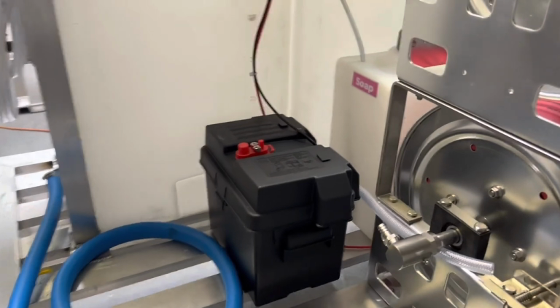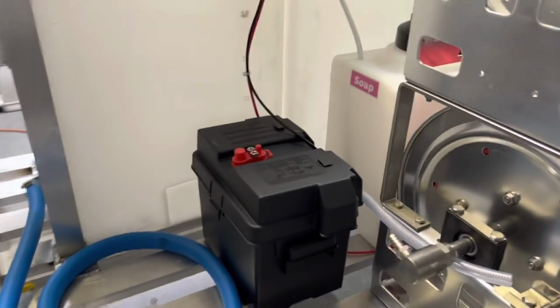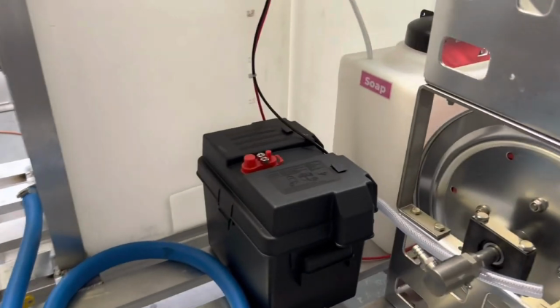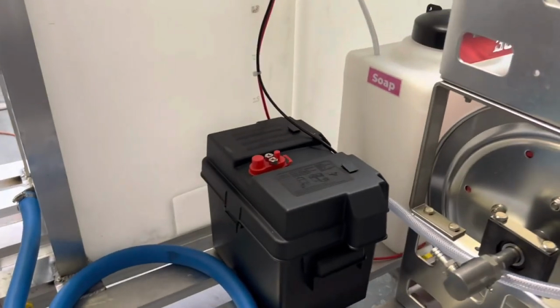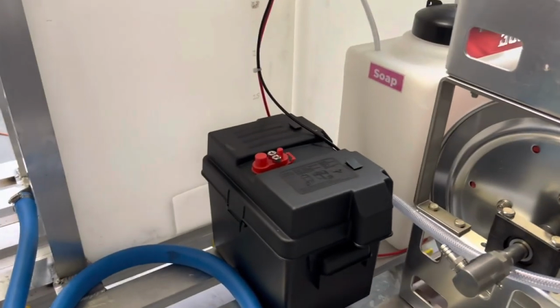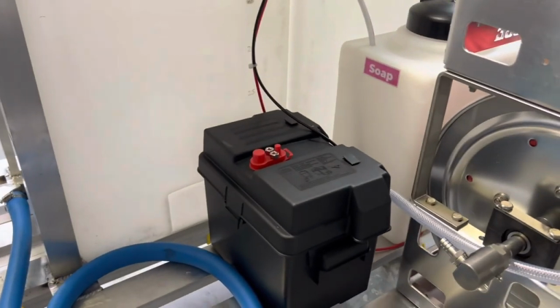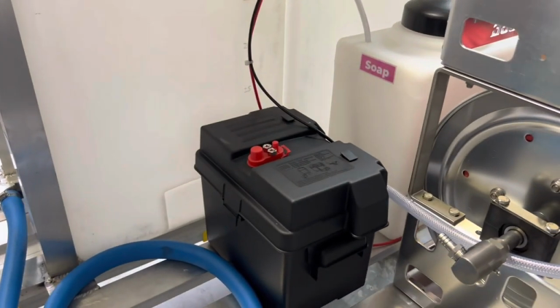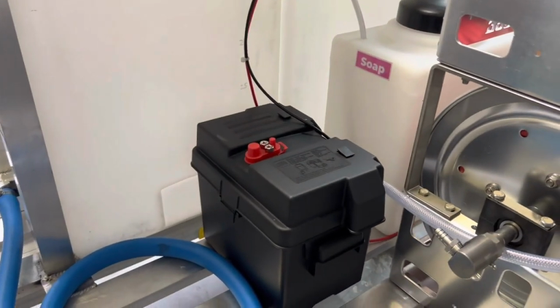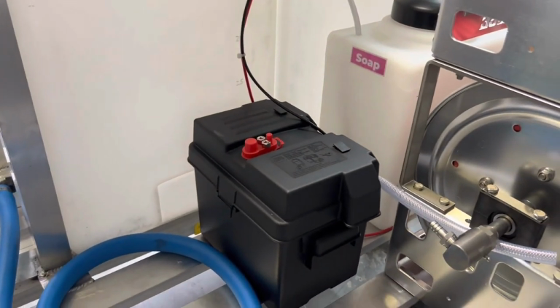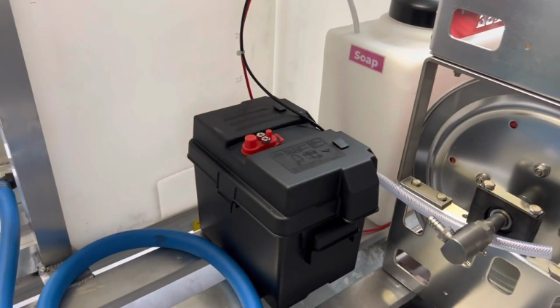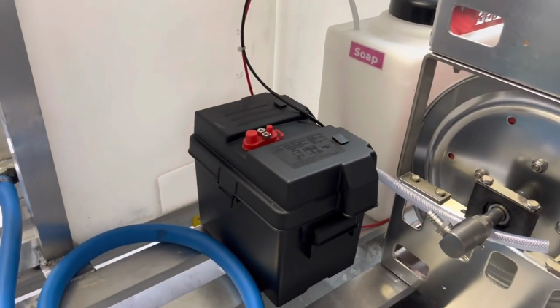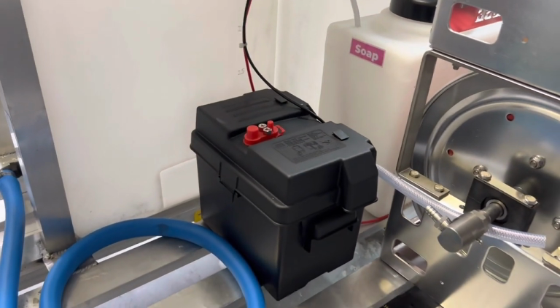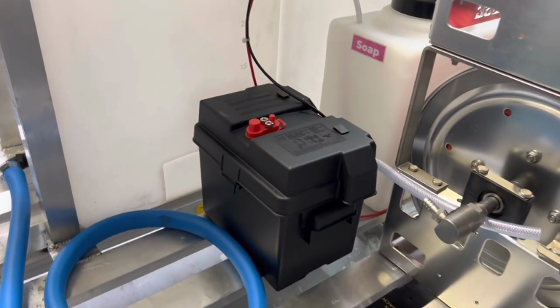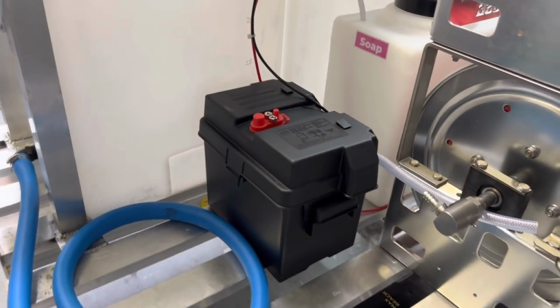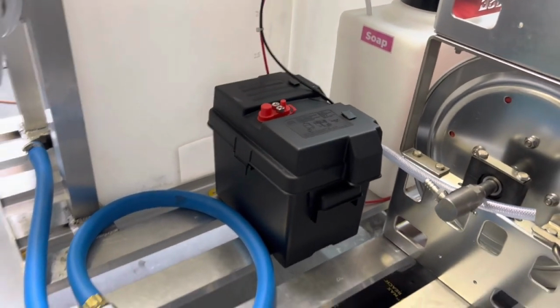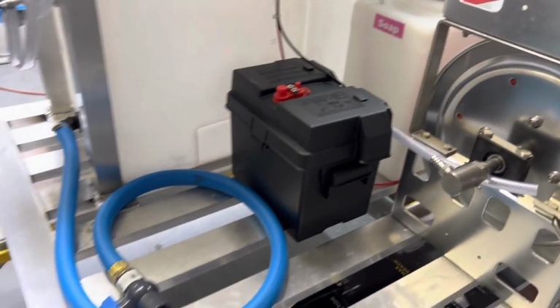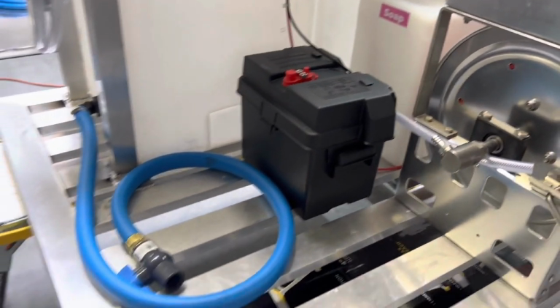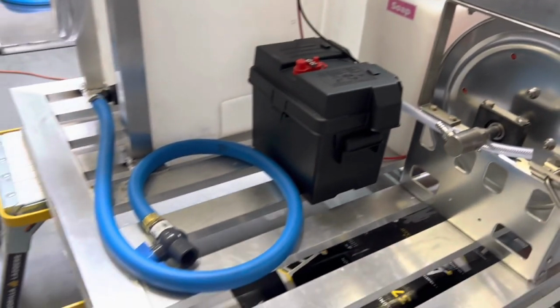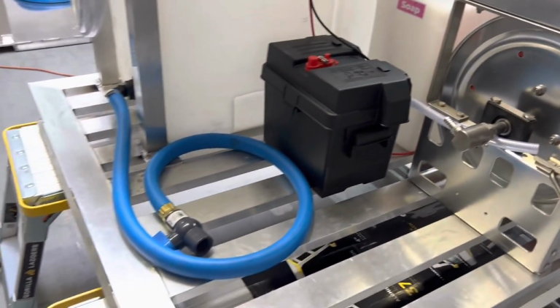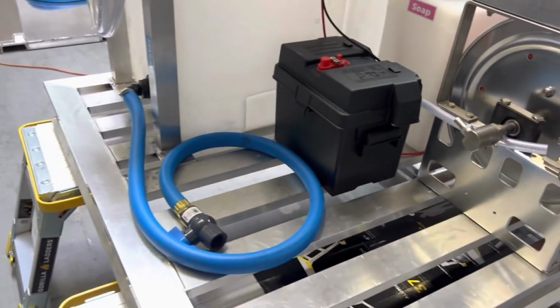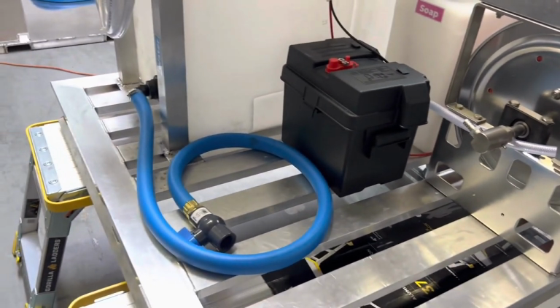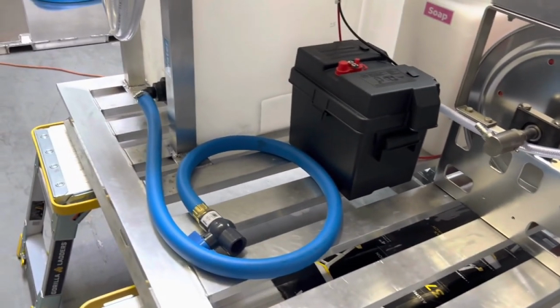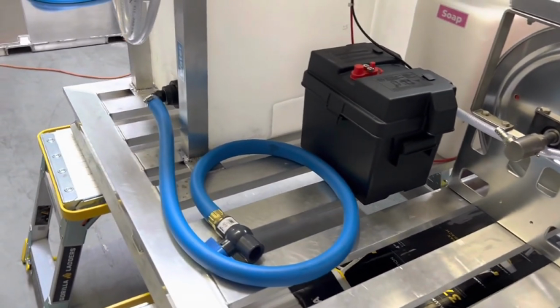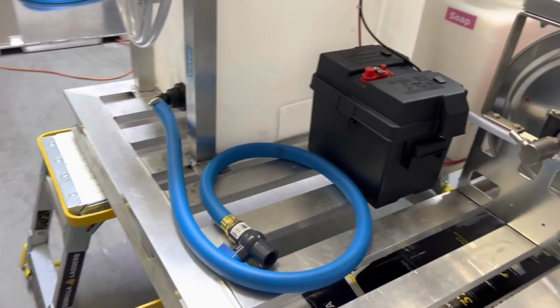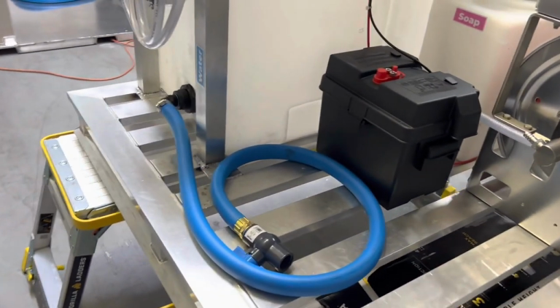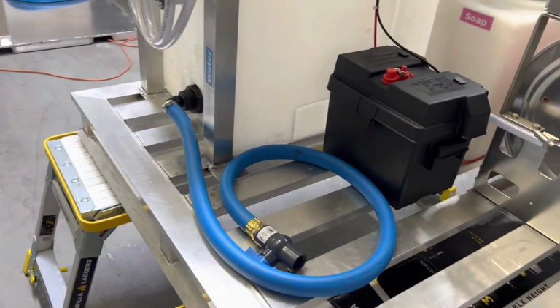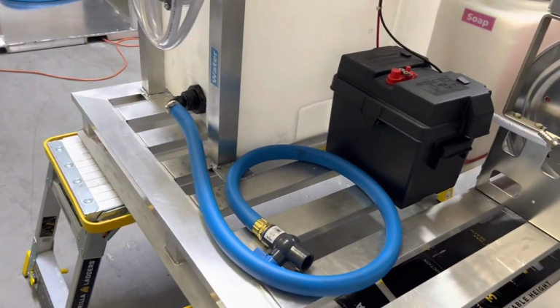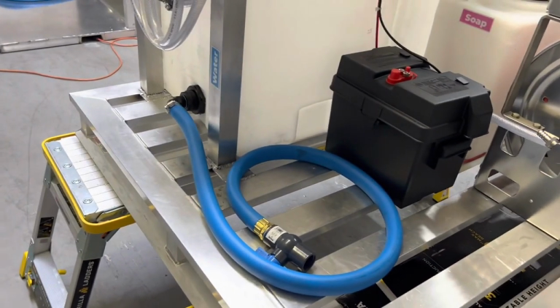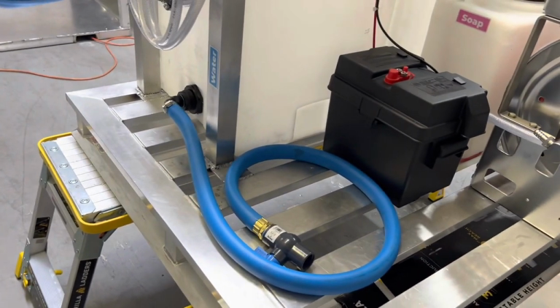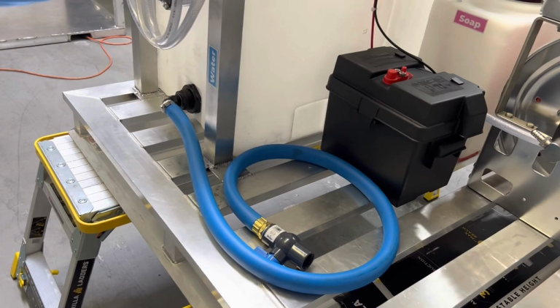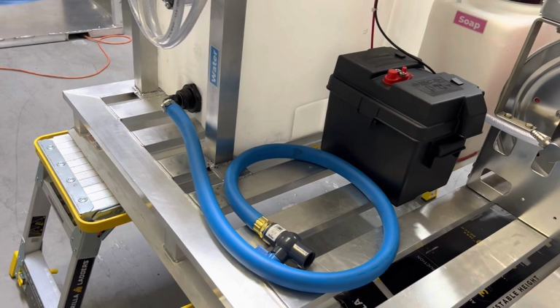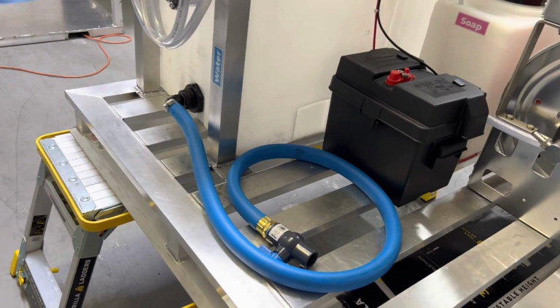We've got a marine battery group 24 in there. This is a one-inch drain.